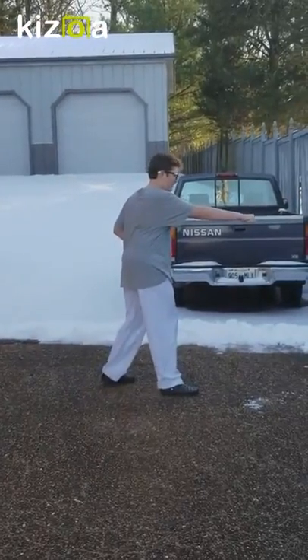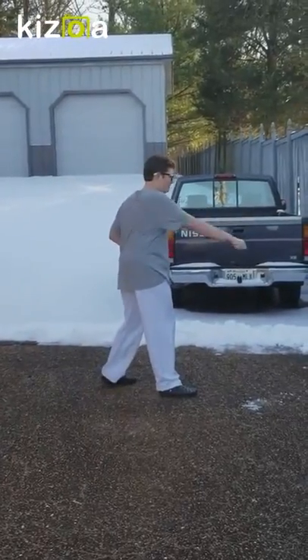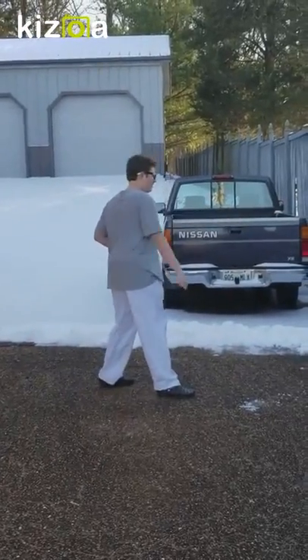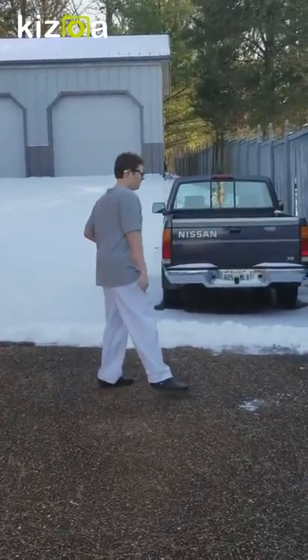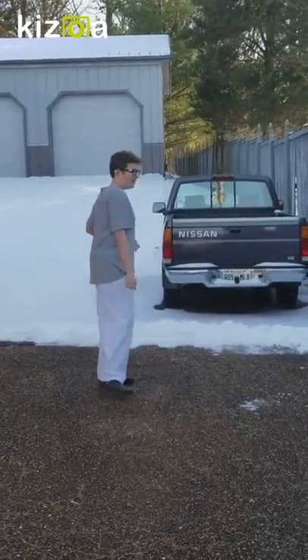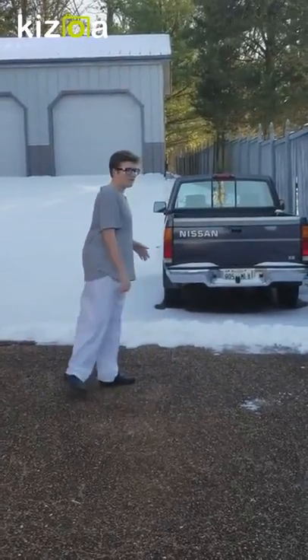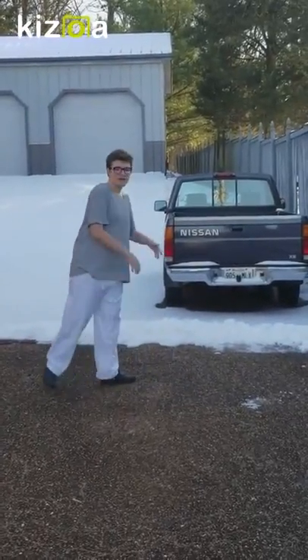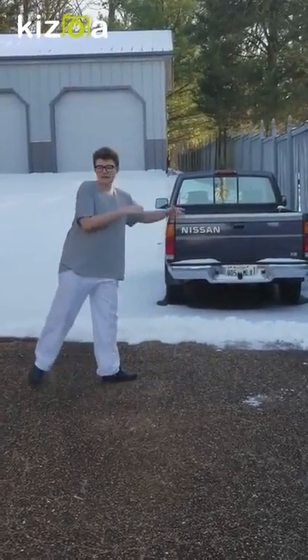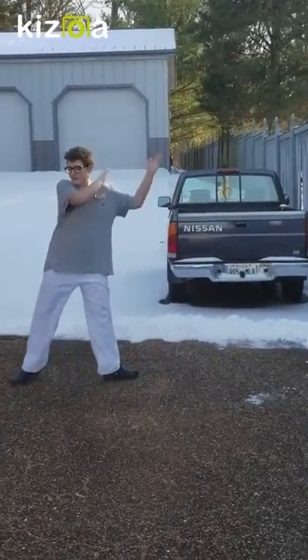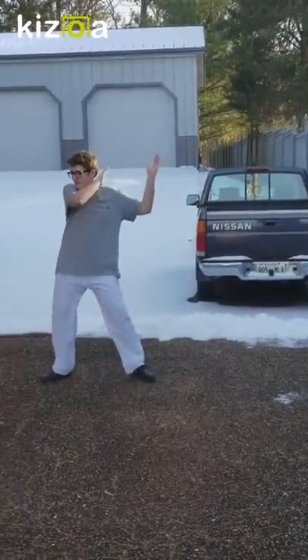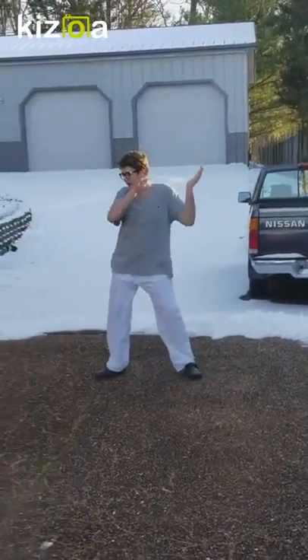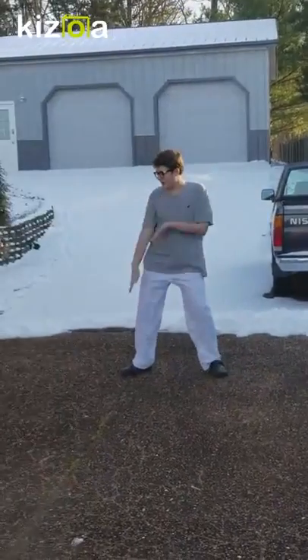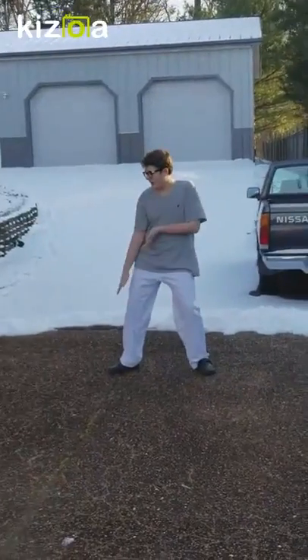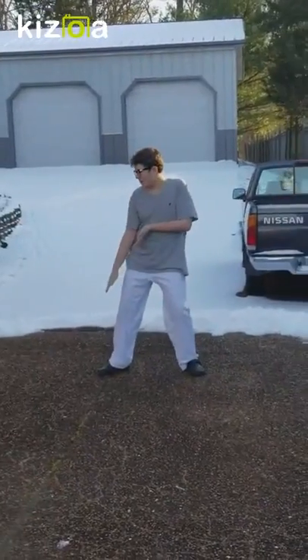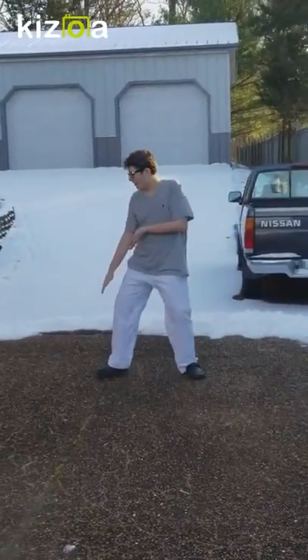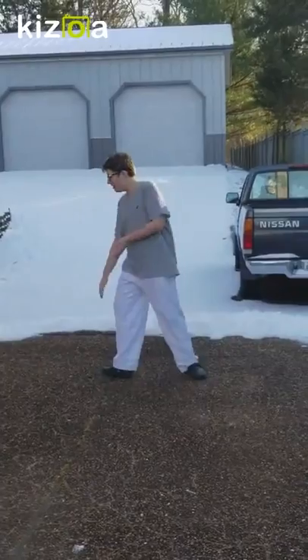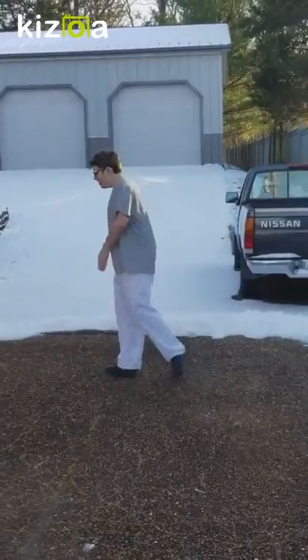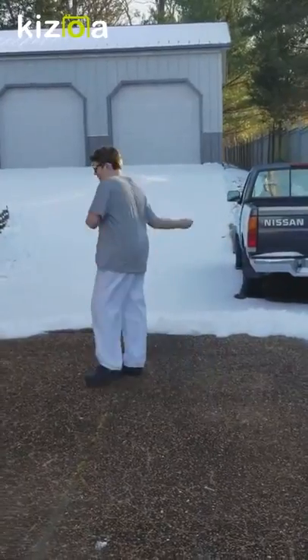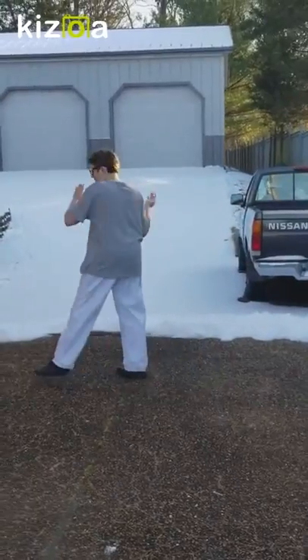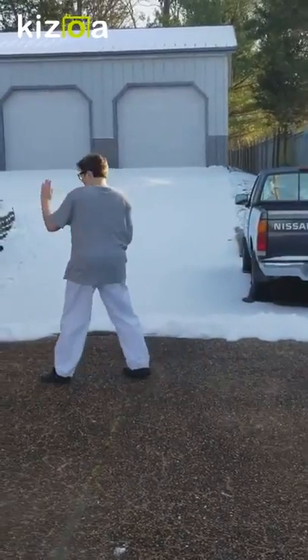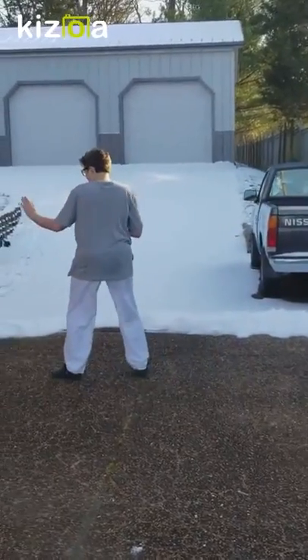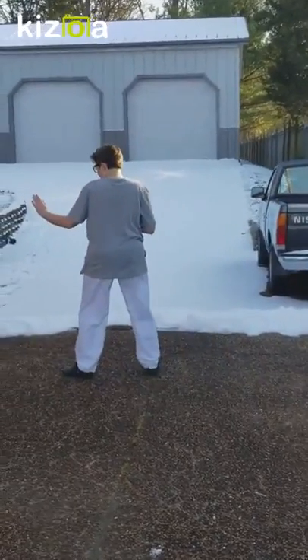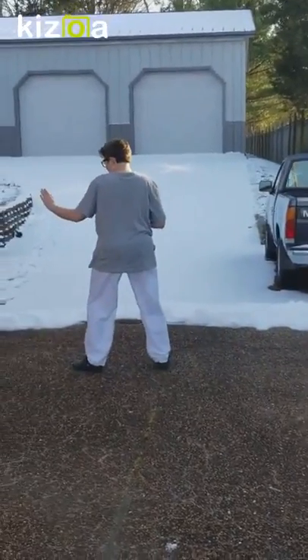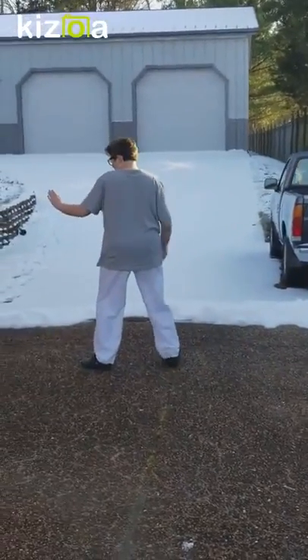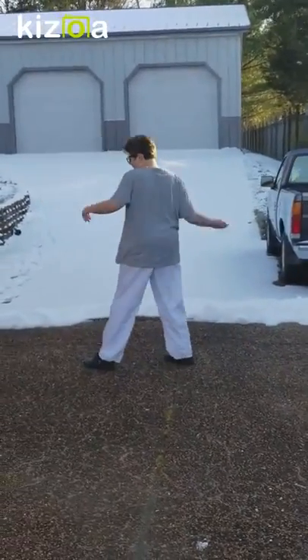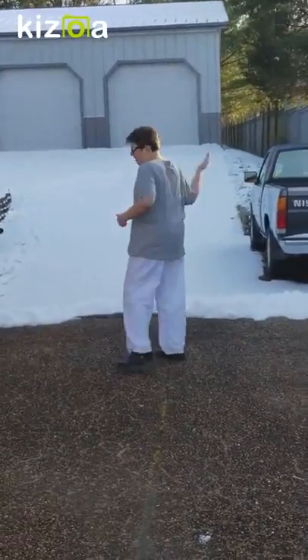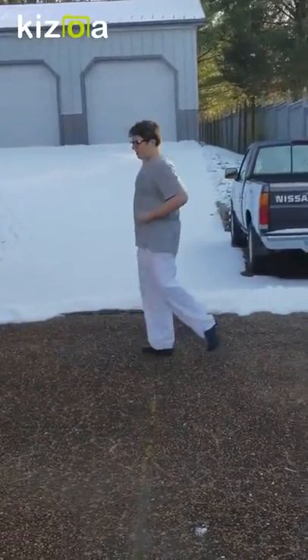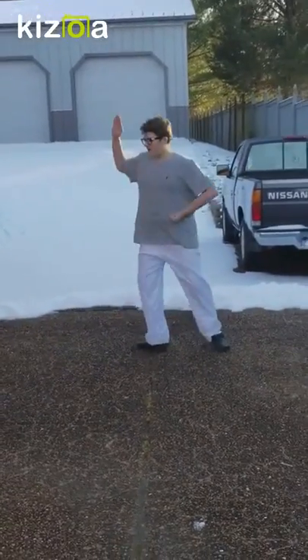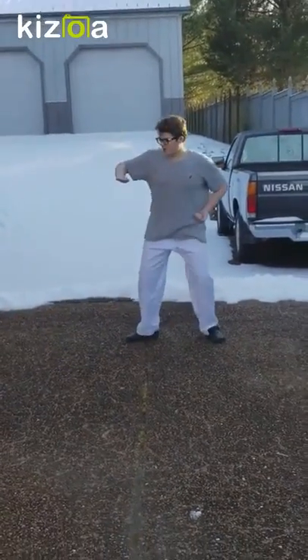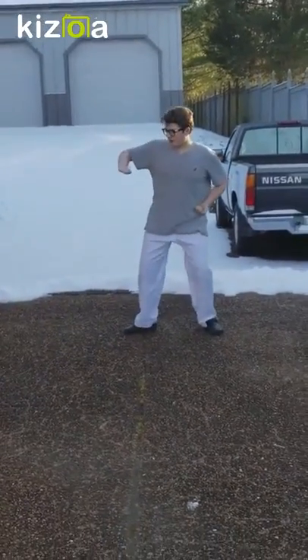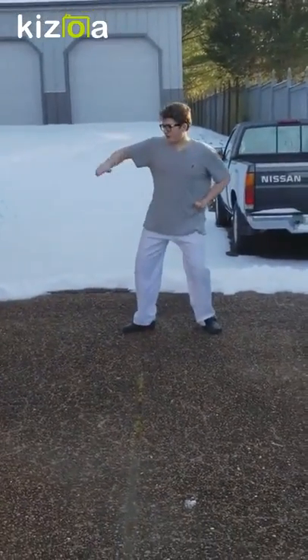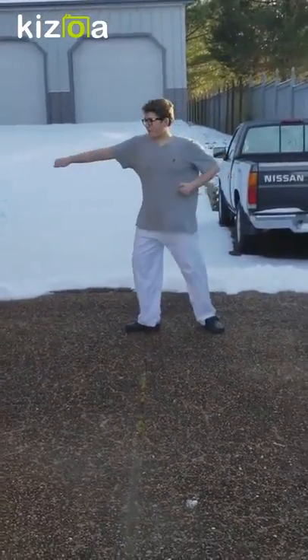Then on the other side I do the same thing: high-low block, overhand middle block, pressing block, punch.